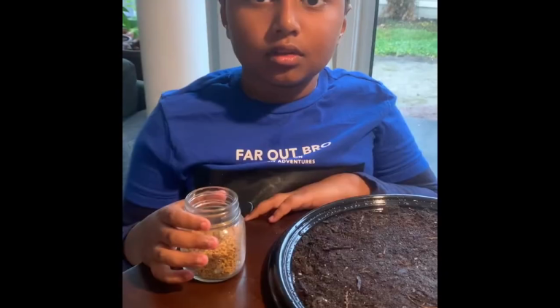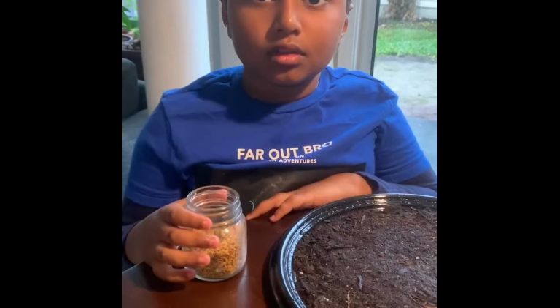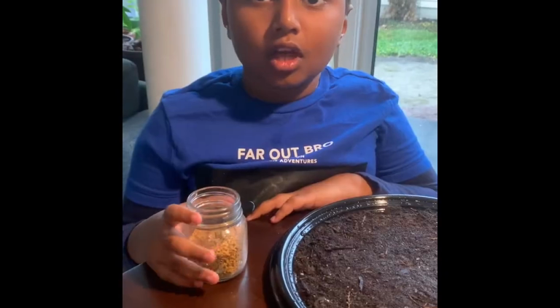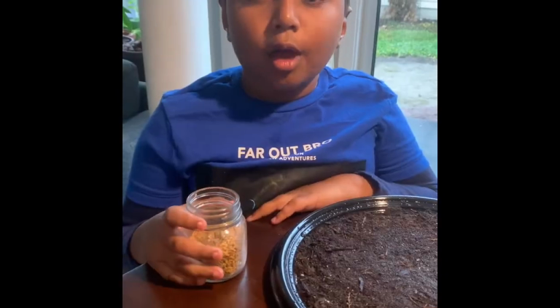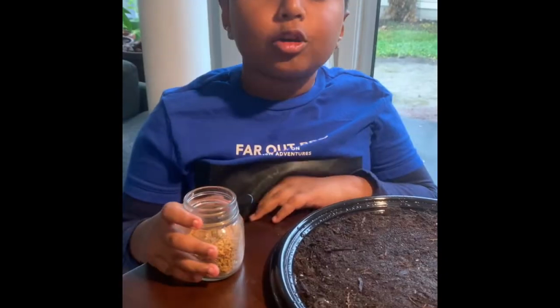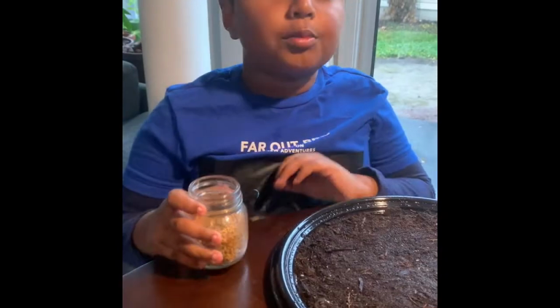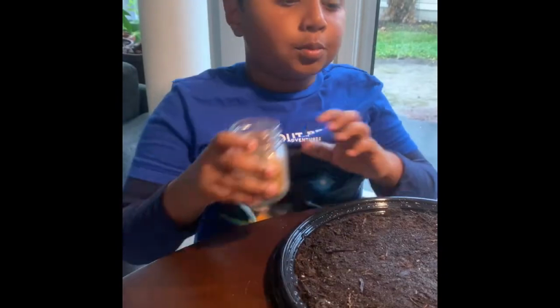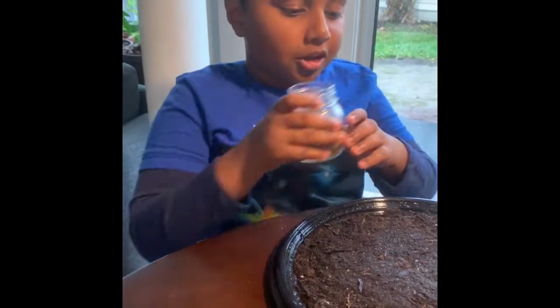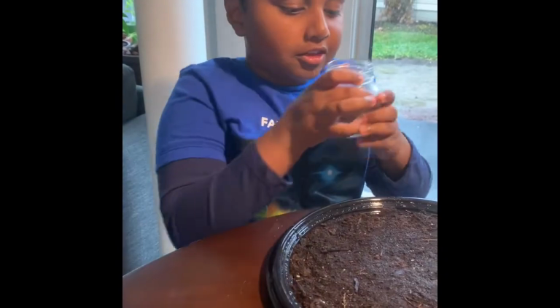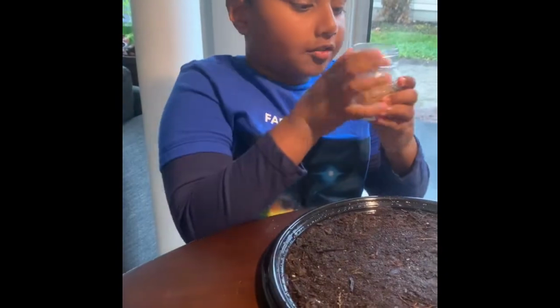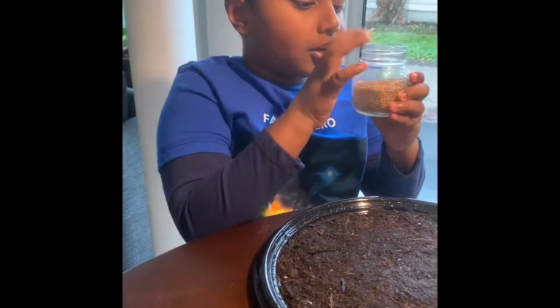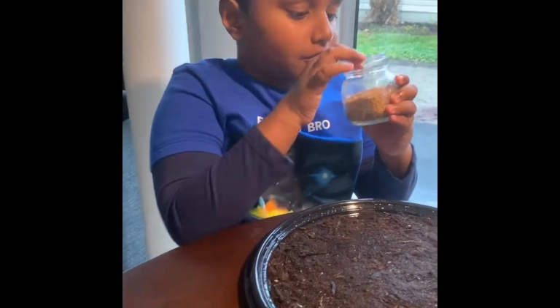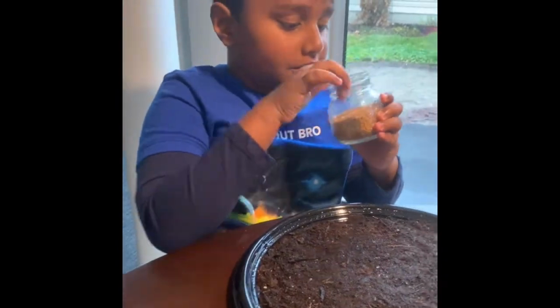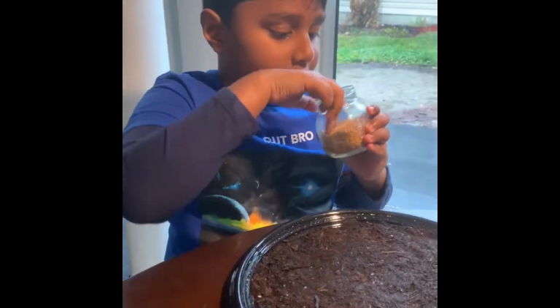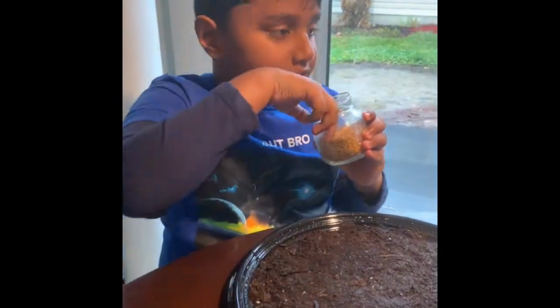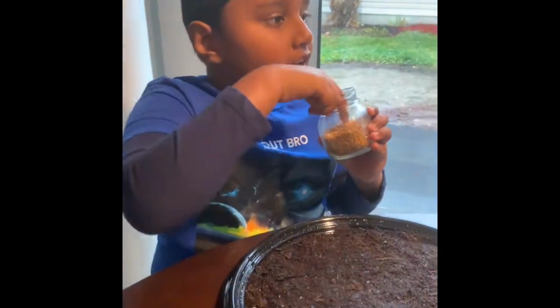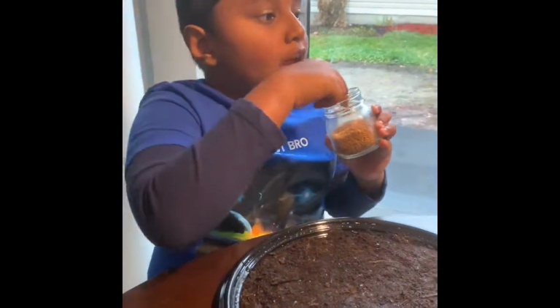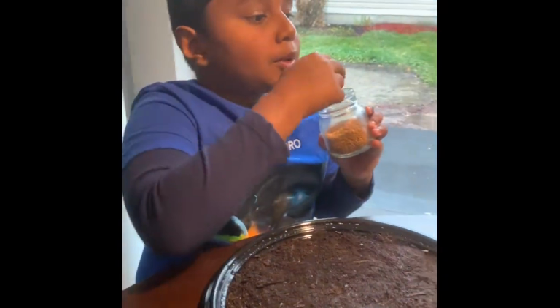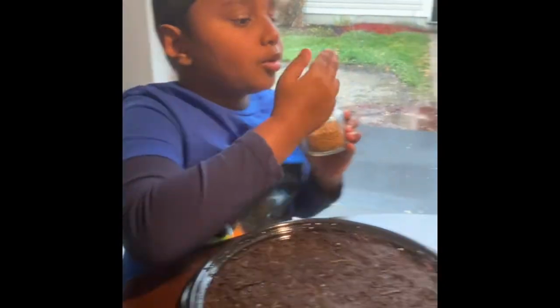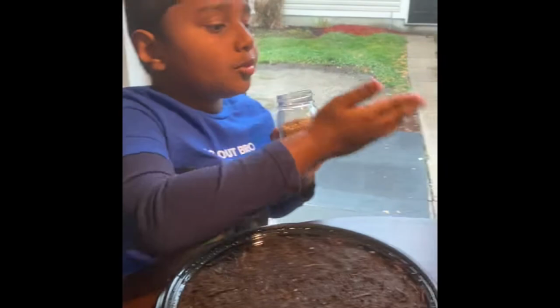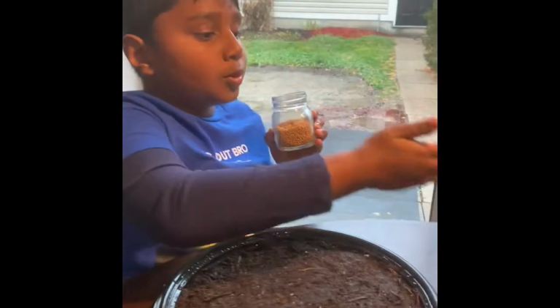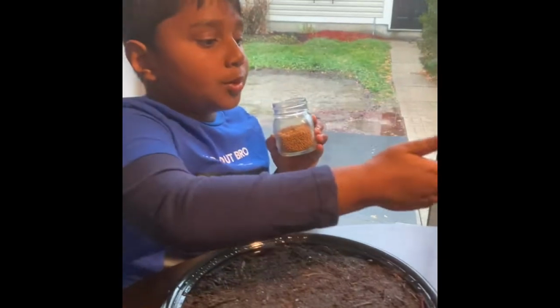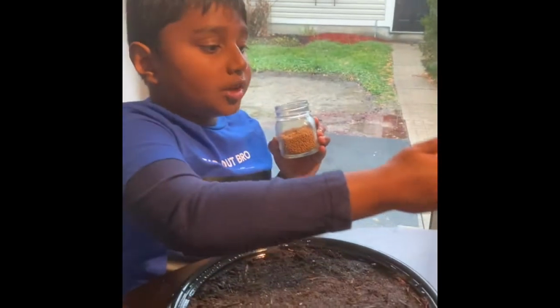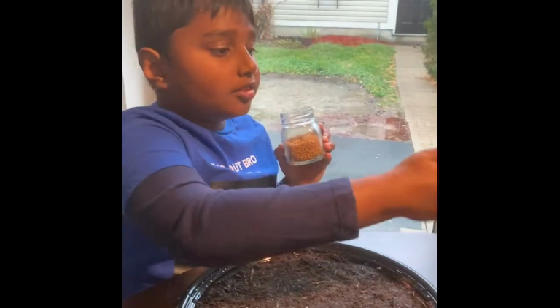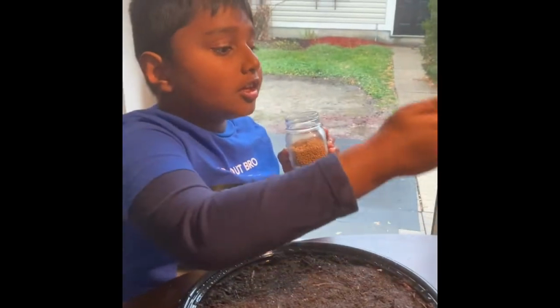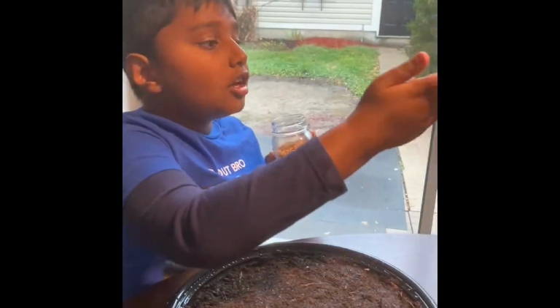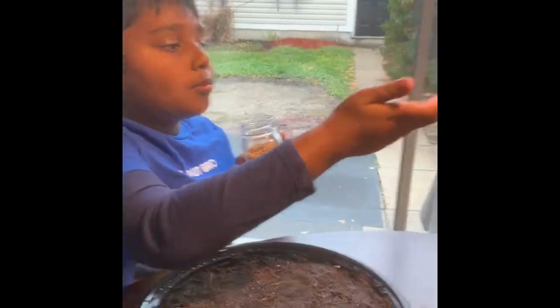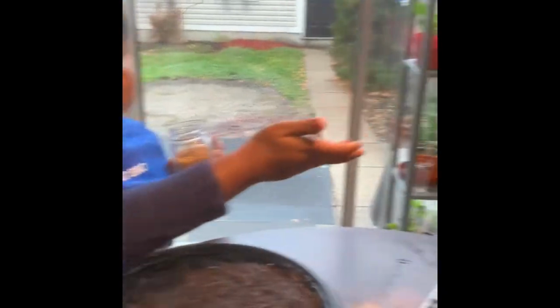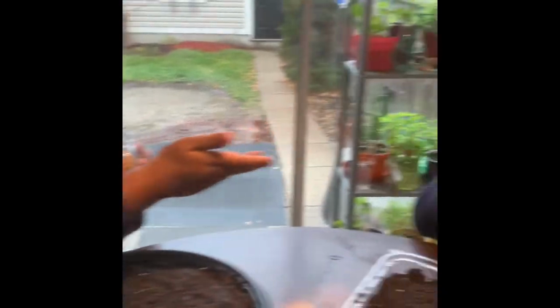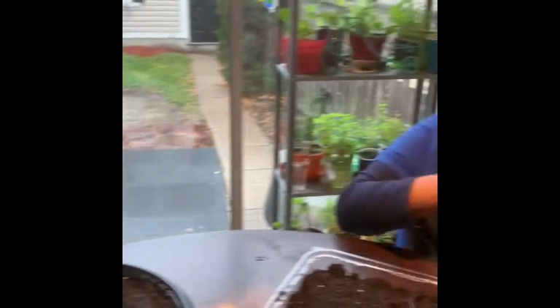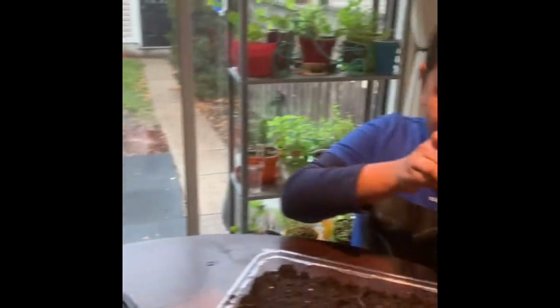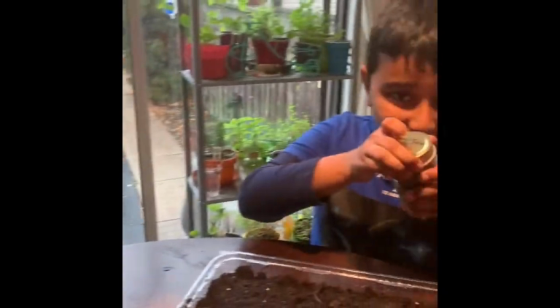I'm going to be planting fenugreek seeds and my brother will be planting mustard seeds.